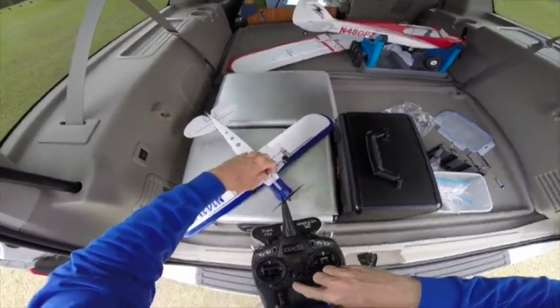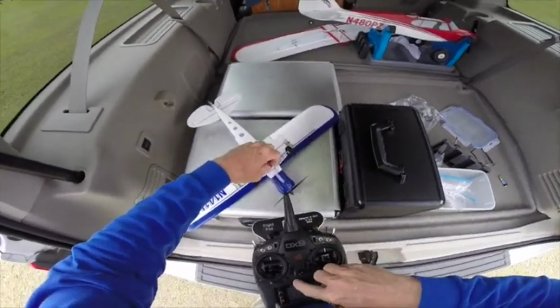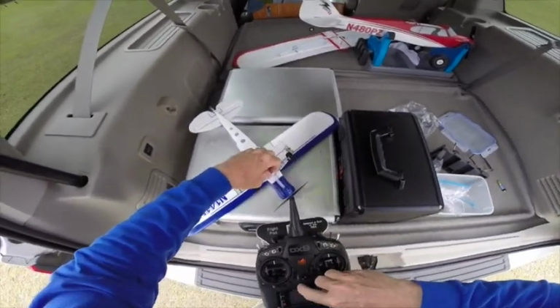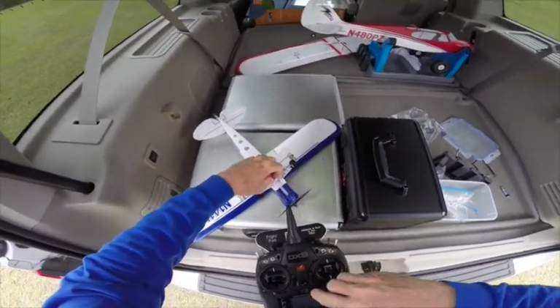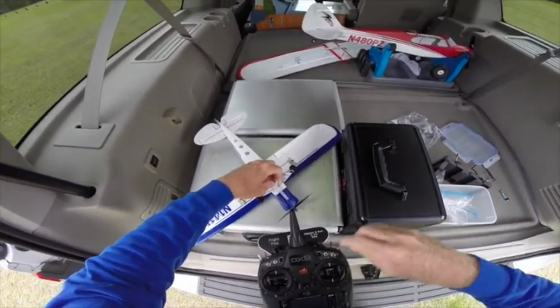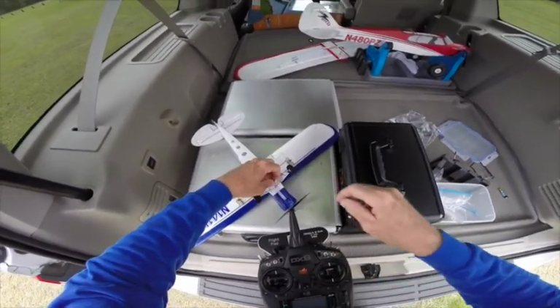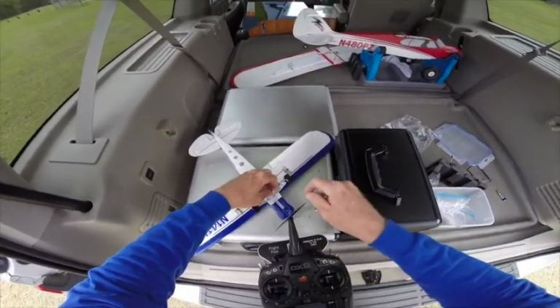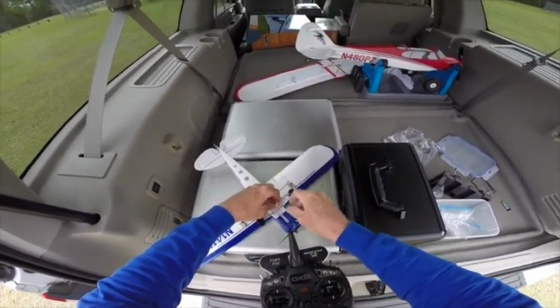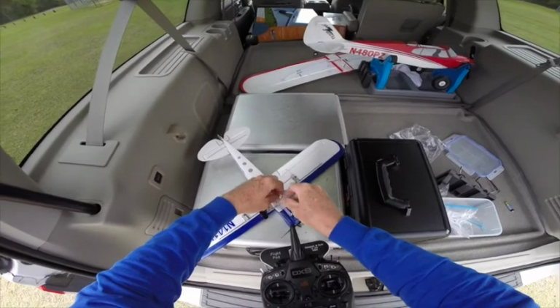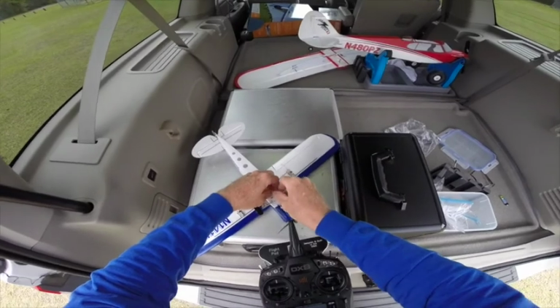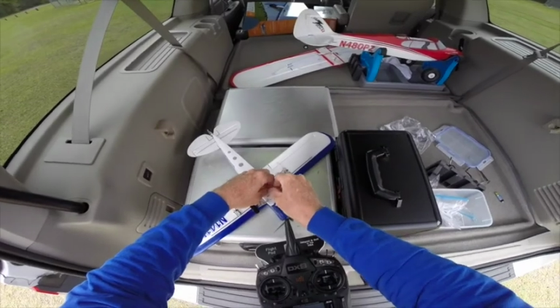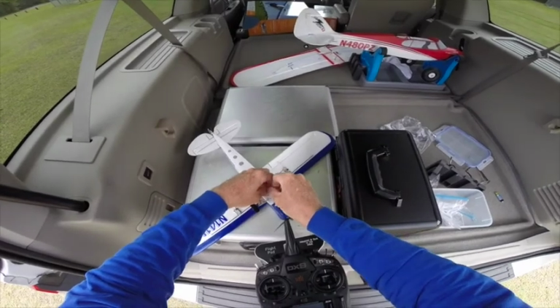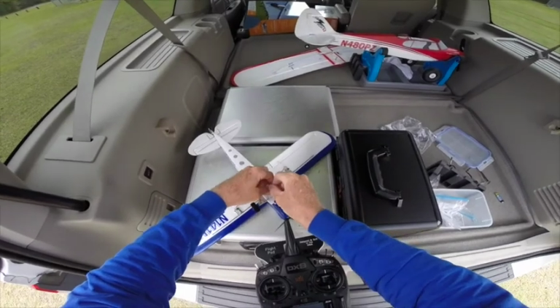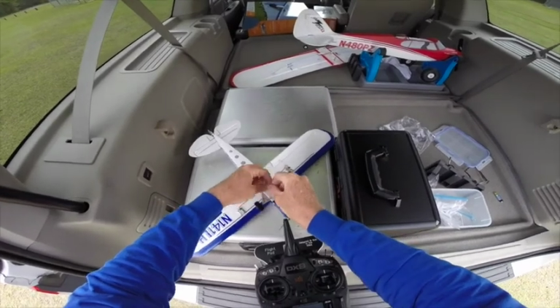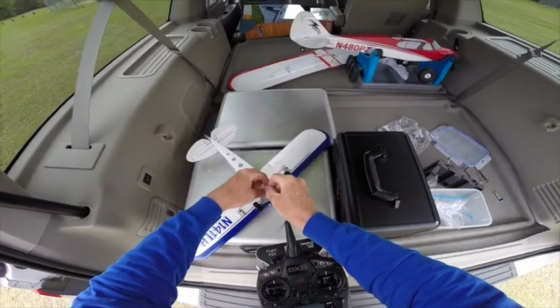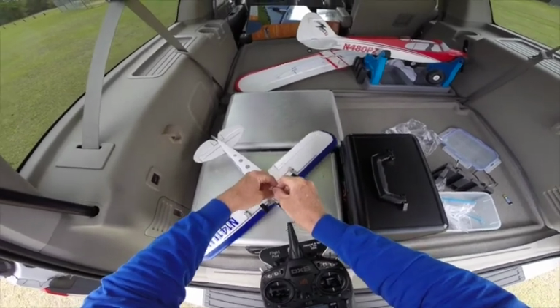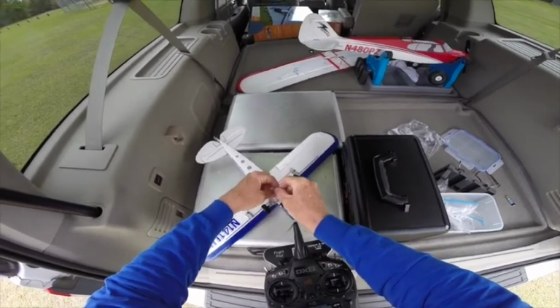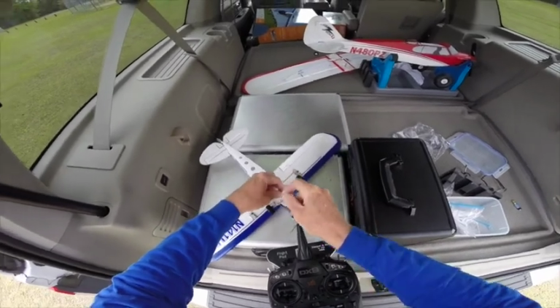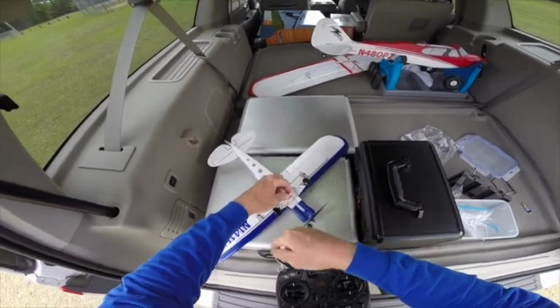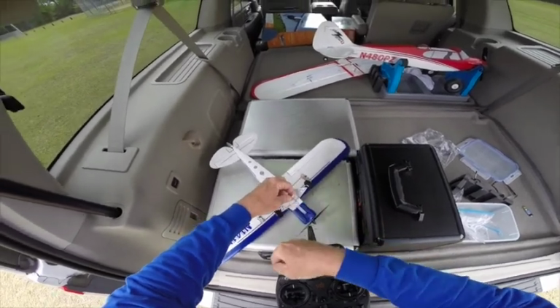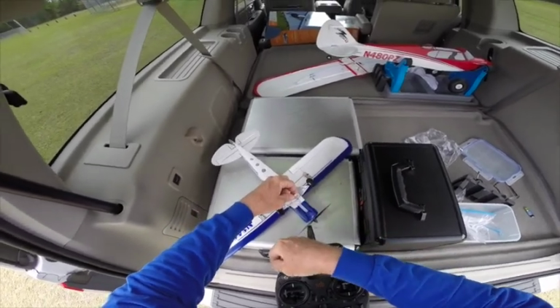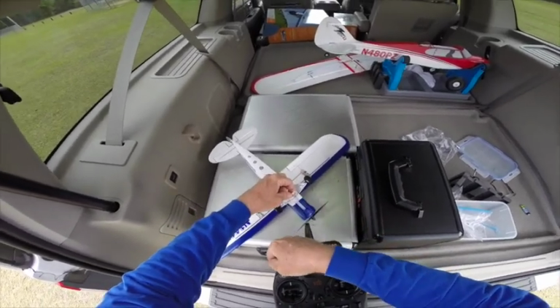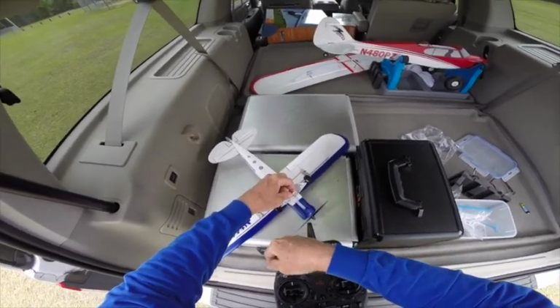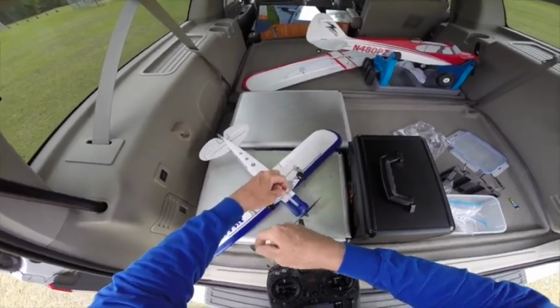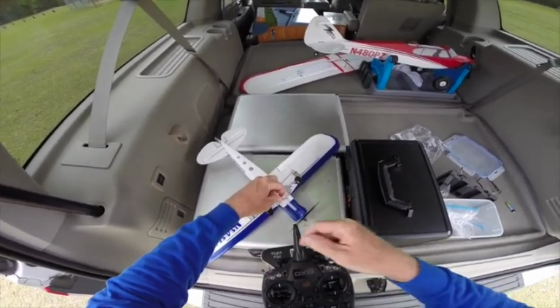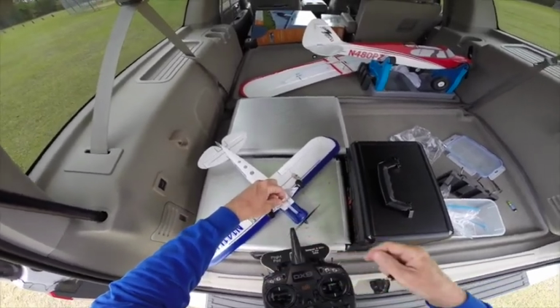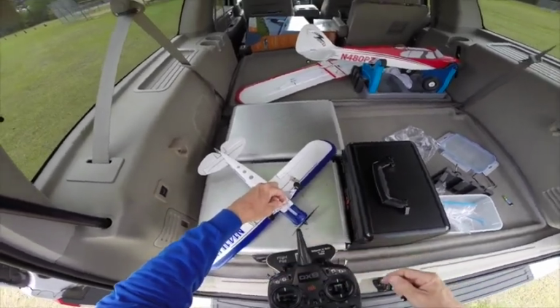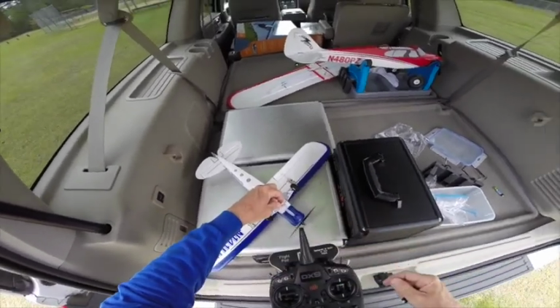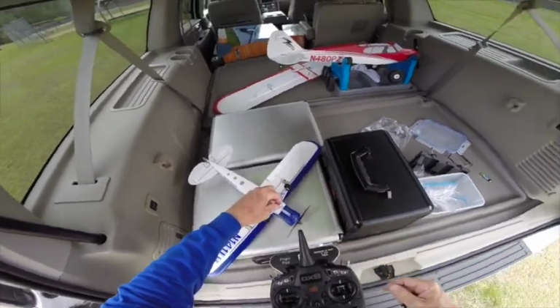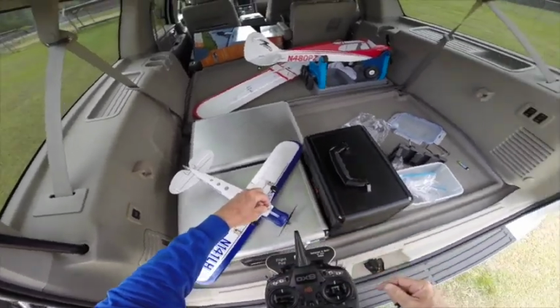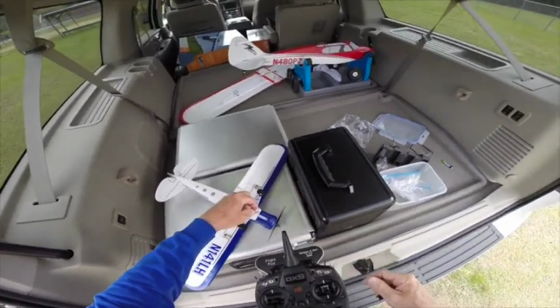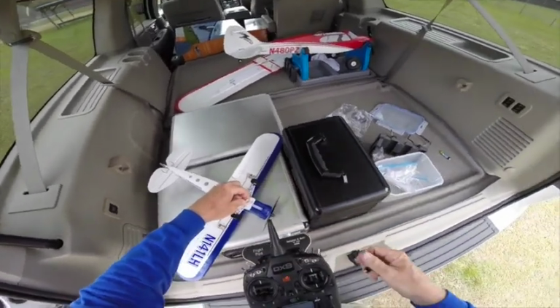I'll turn the radio on. Warning — self level, normal mode.